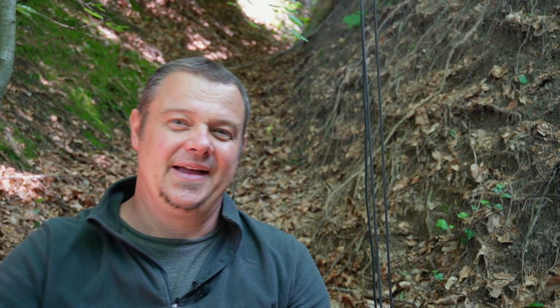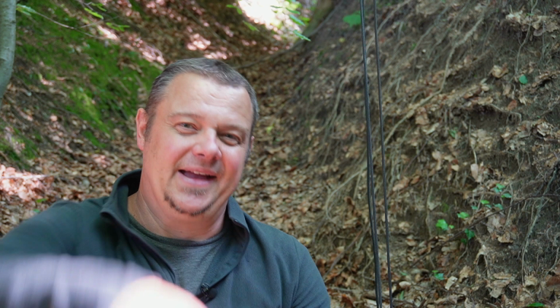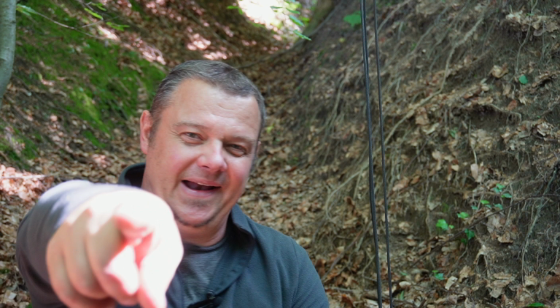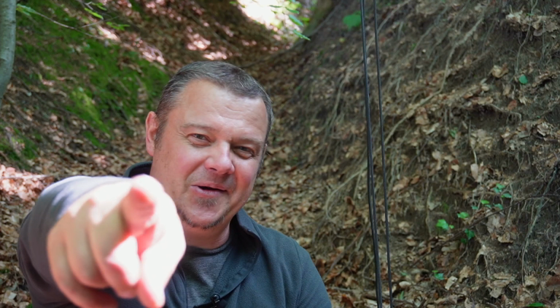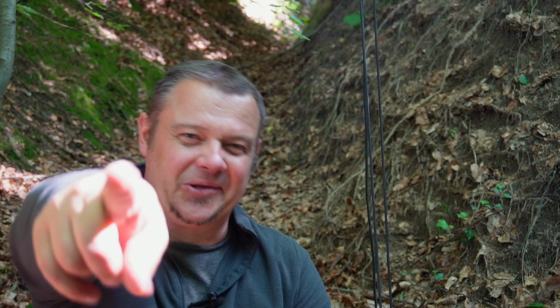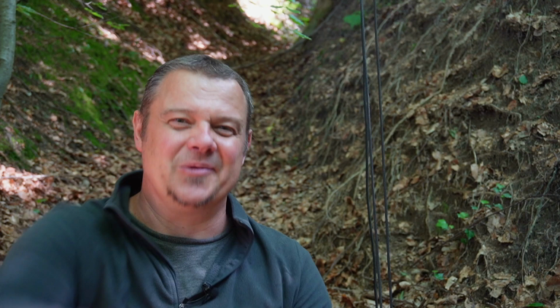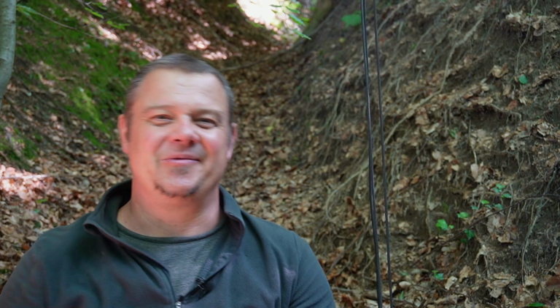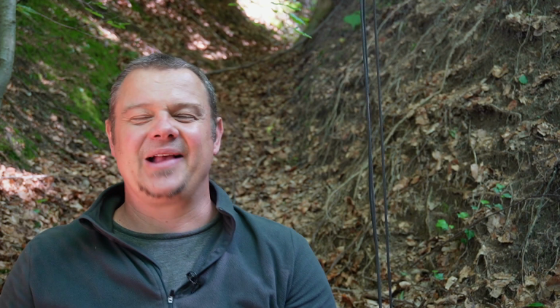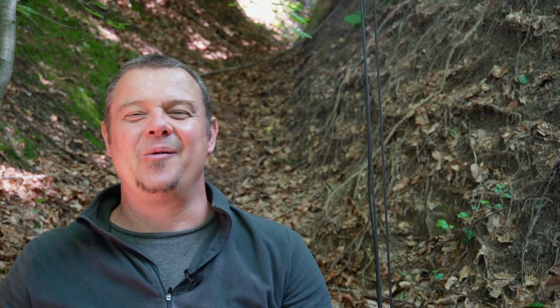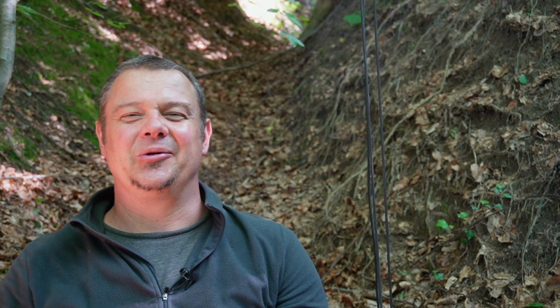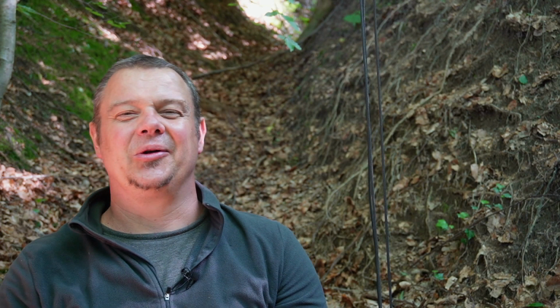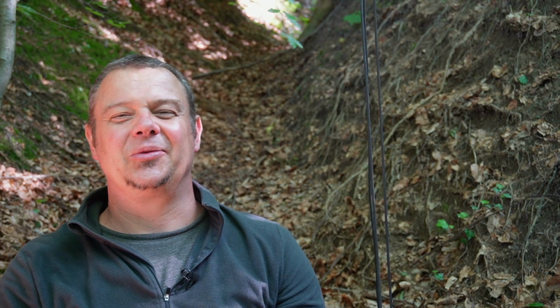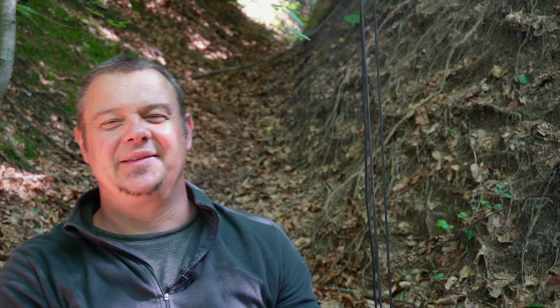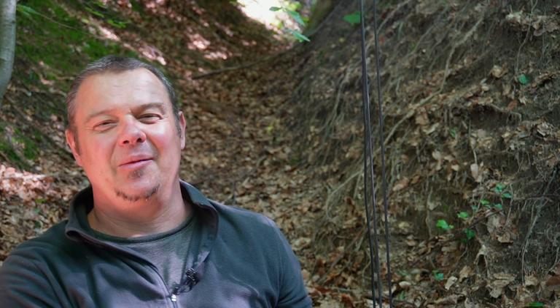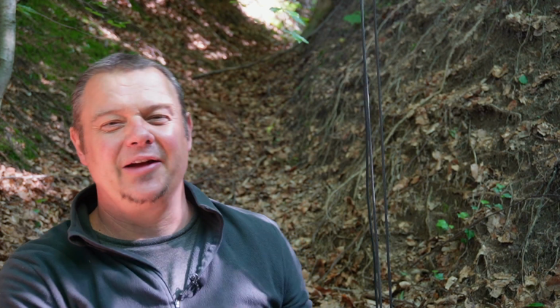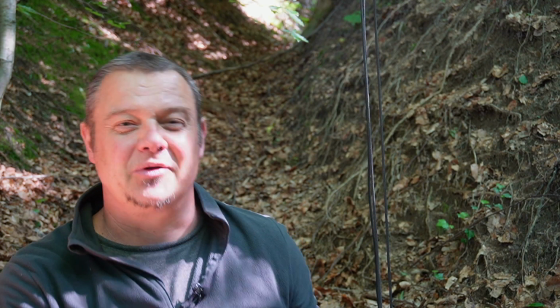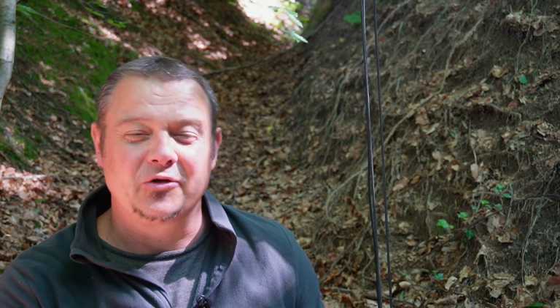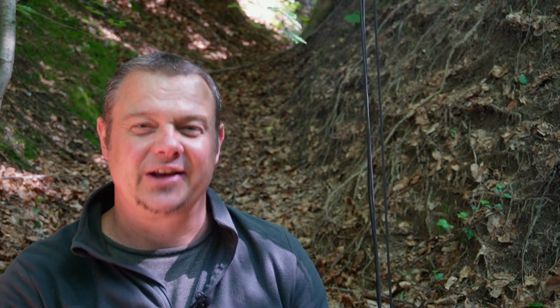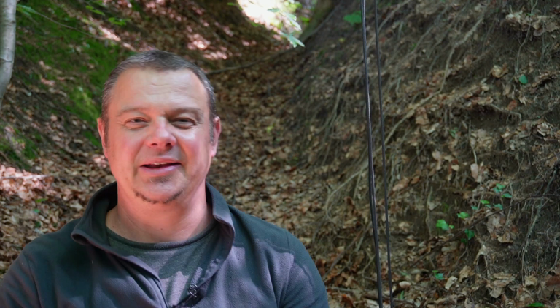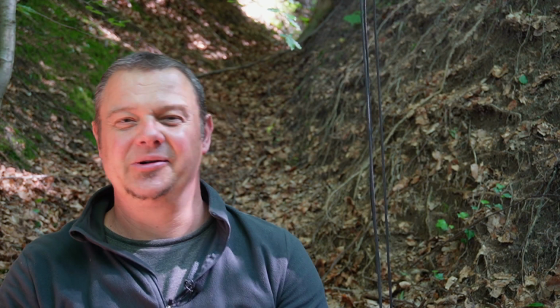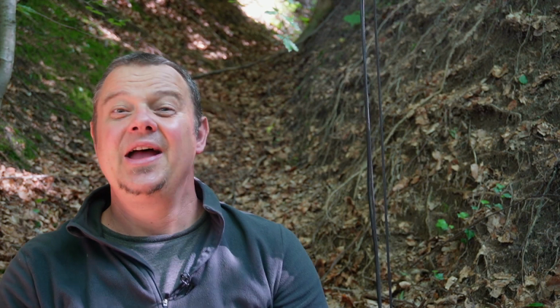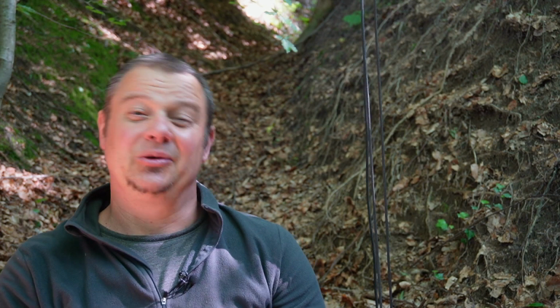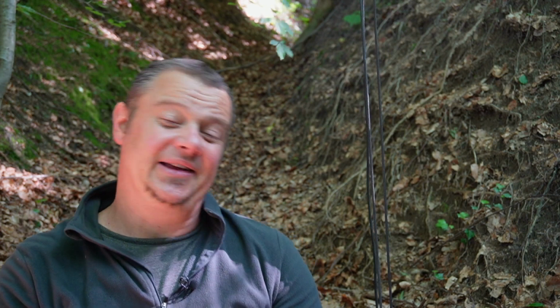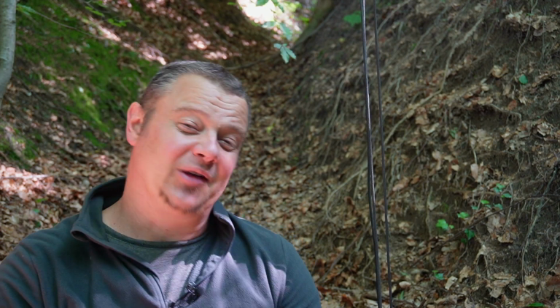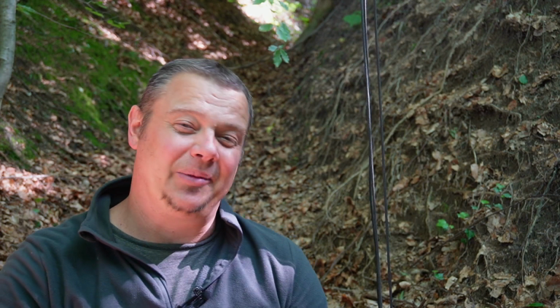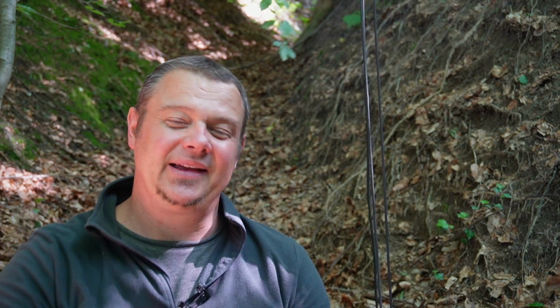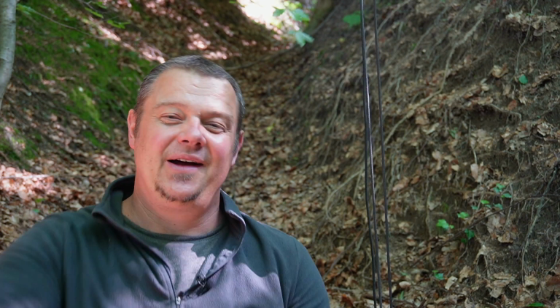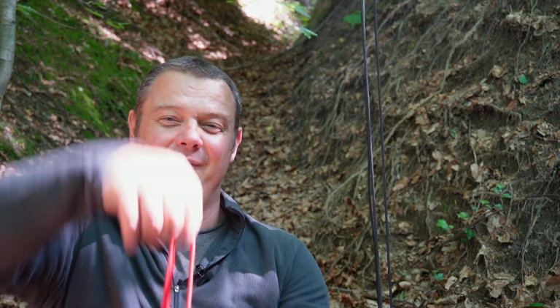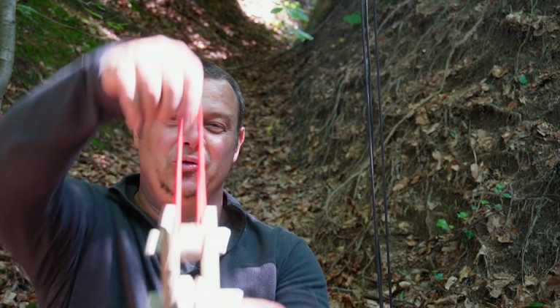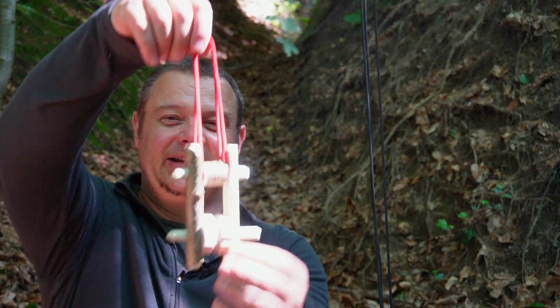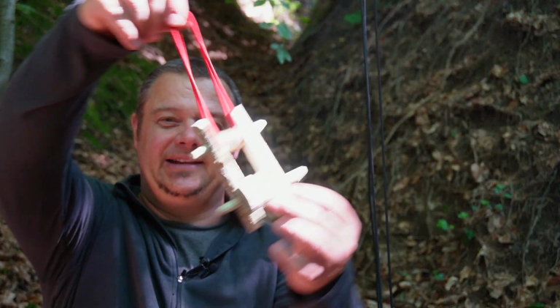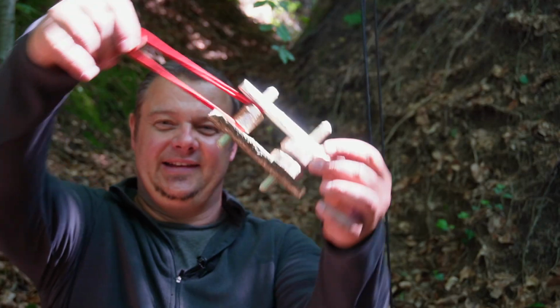Hello YouTube, welcome to another Swiss army knife project video. Today's topic are pulleys like this.